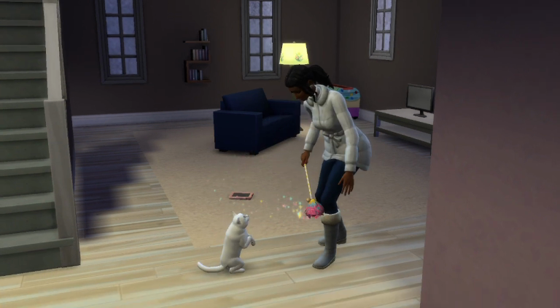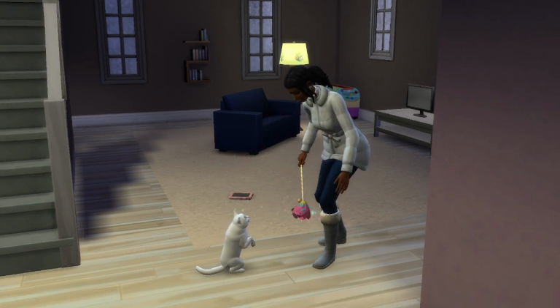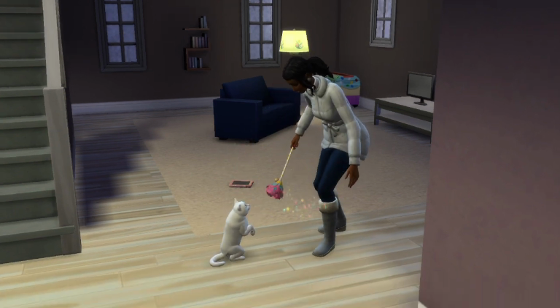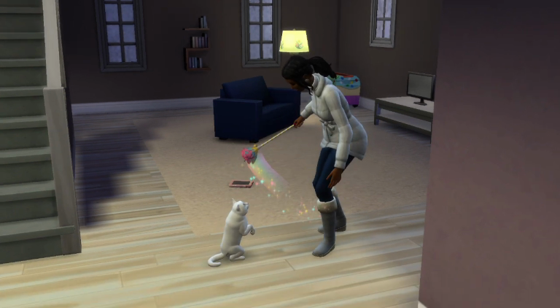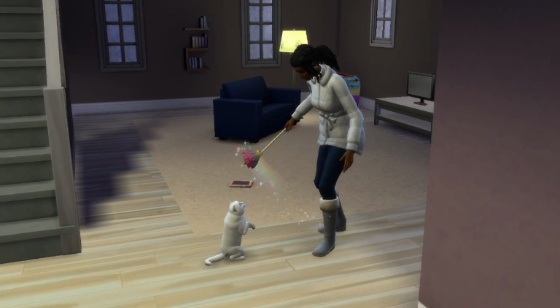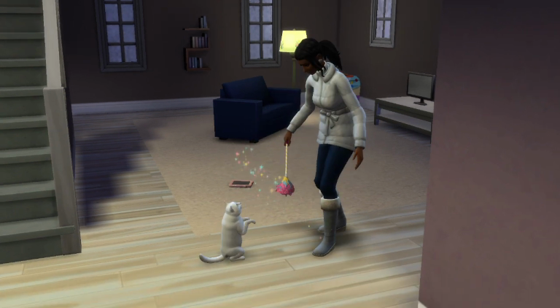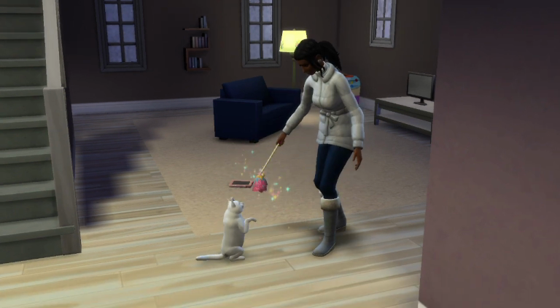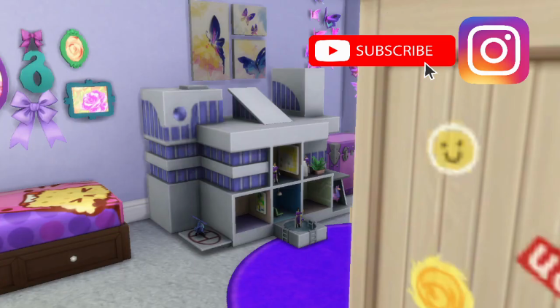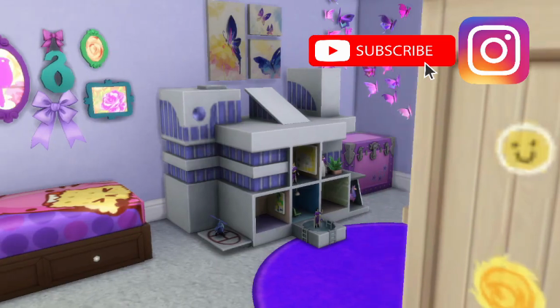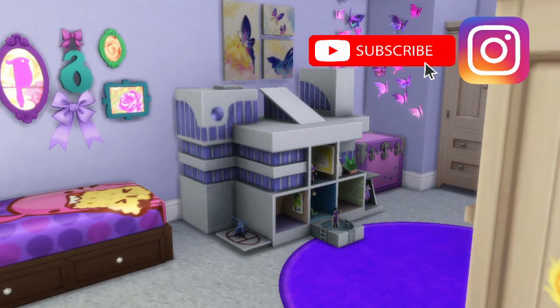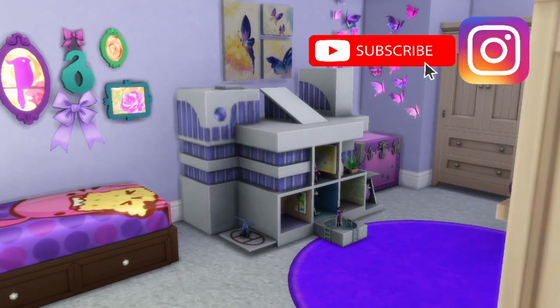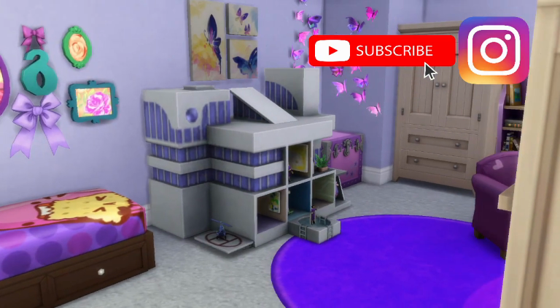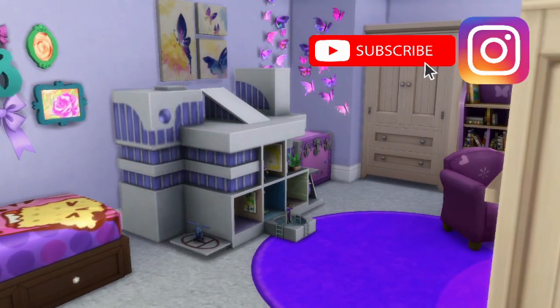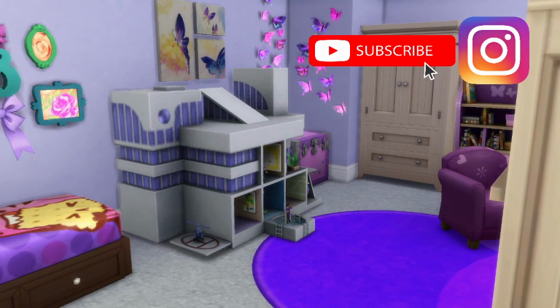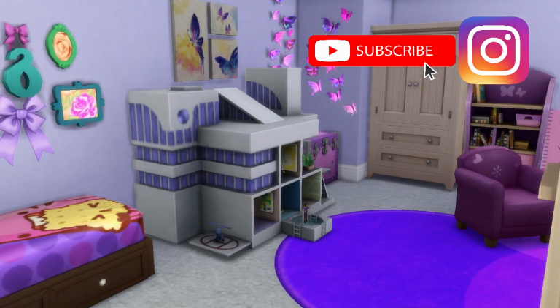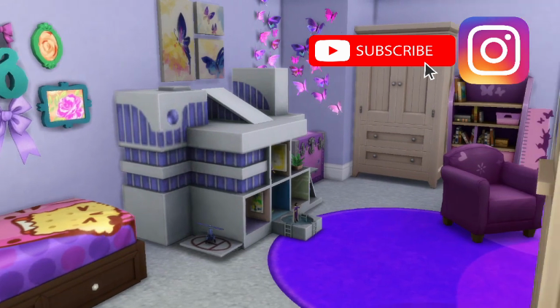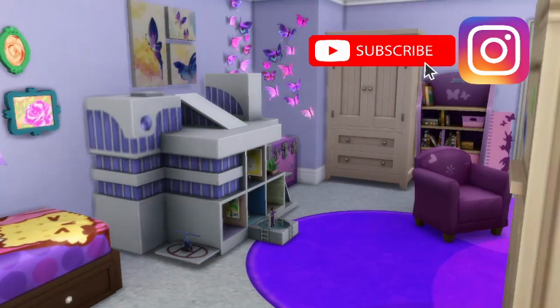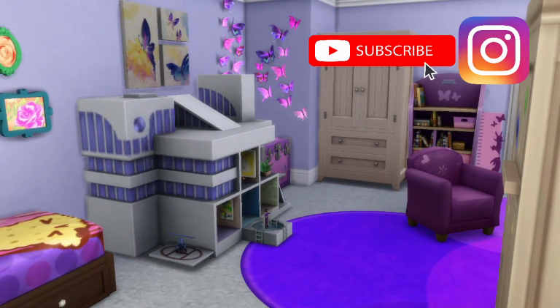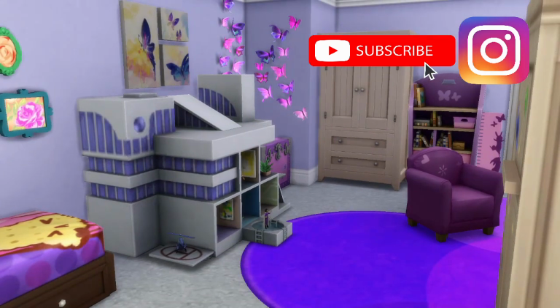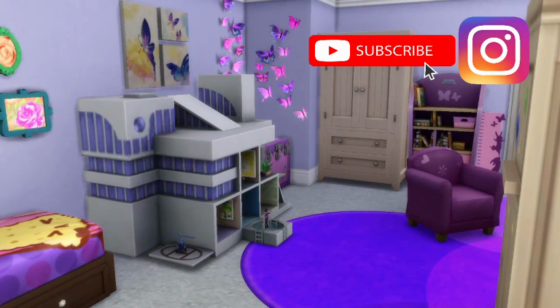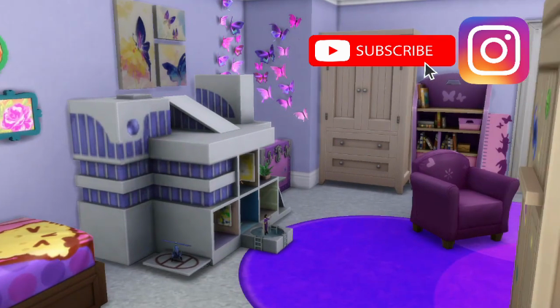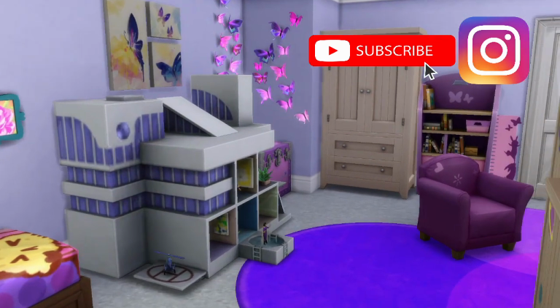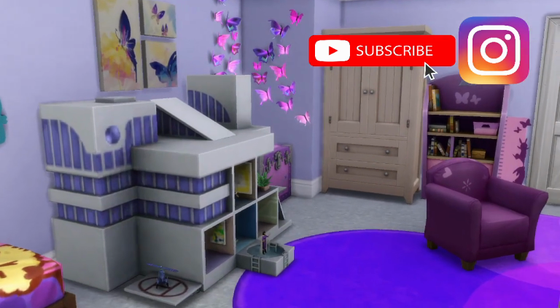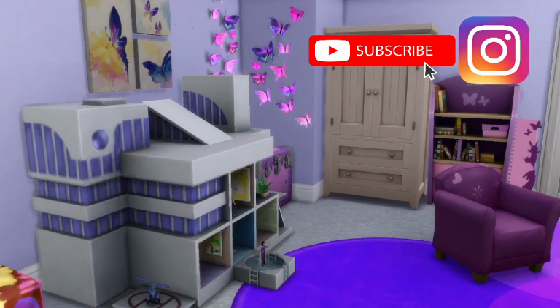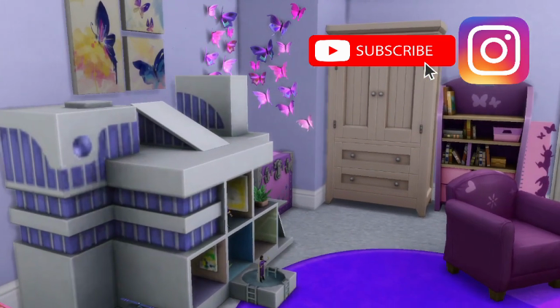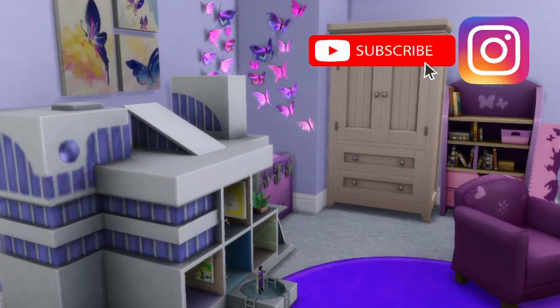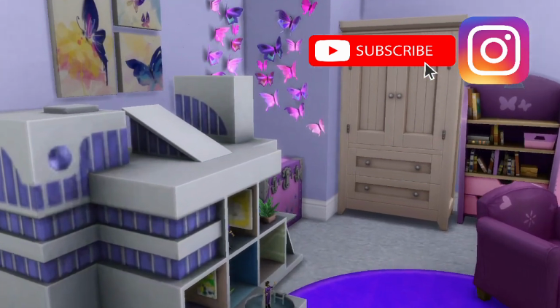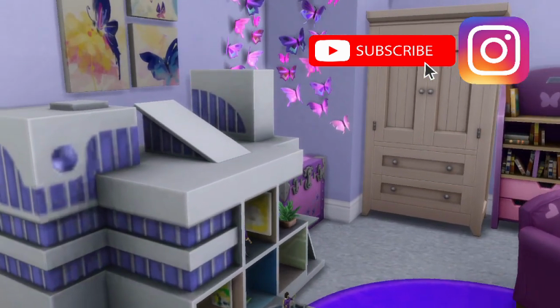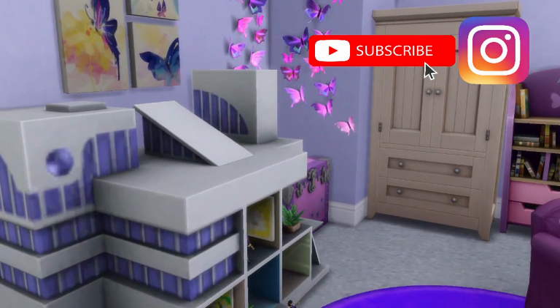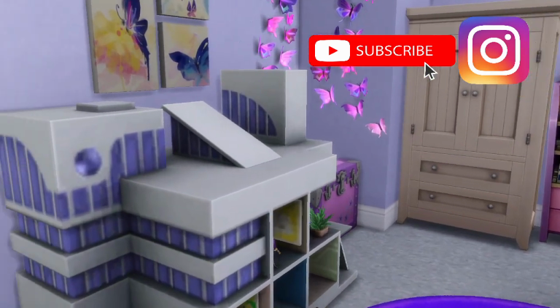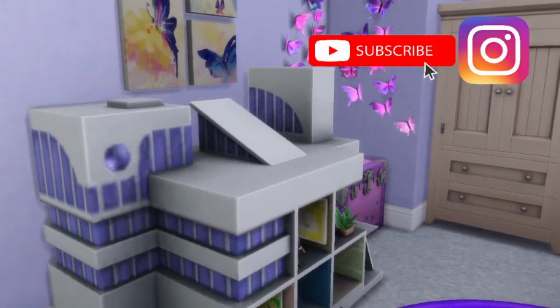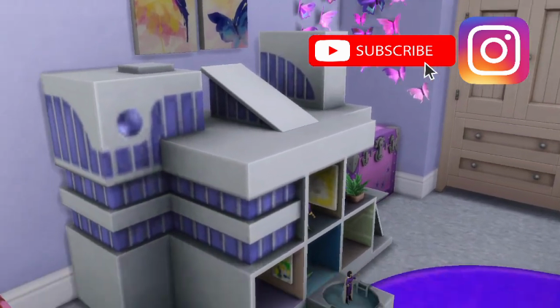So that was my top 10 Sims packs. Make sure to follow me on Instagram and hit that like button for more content like this.